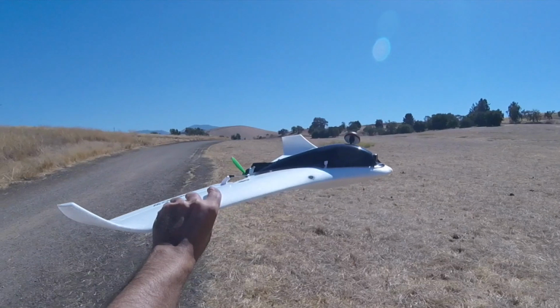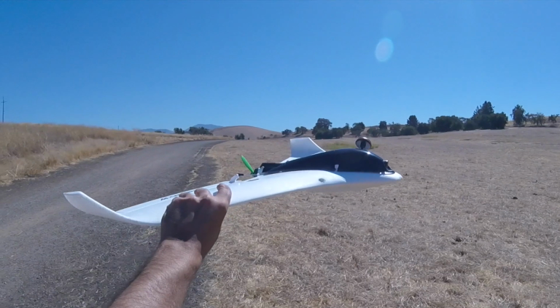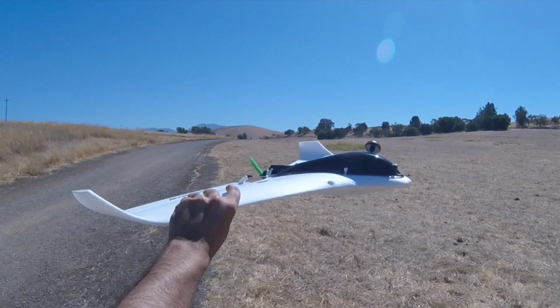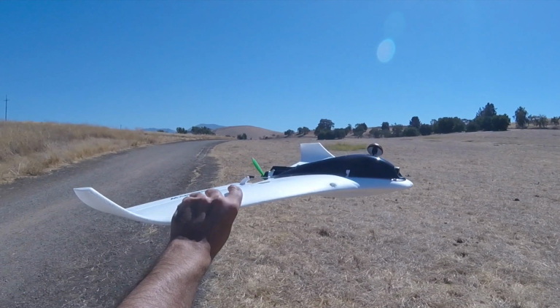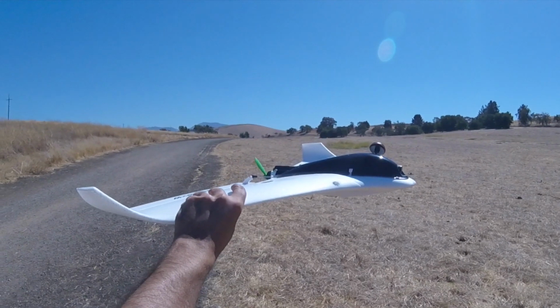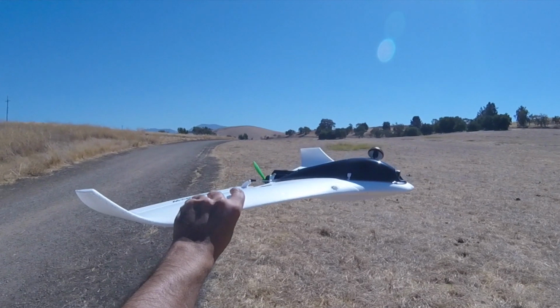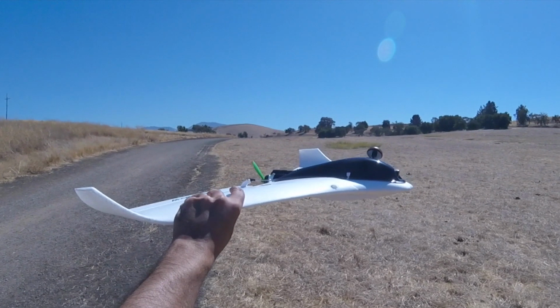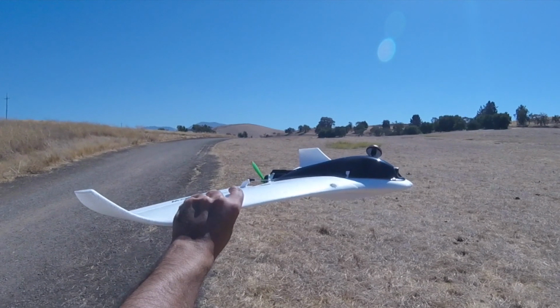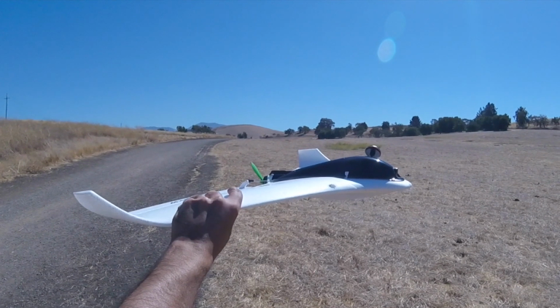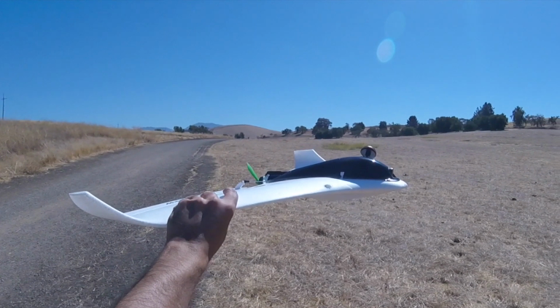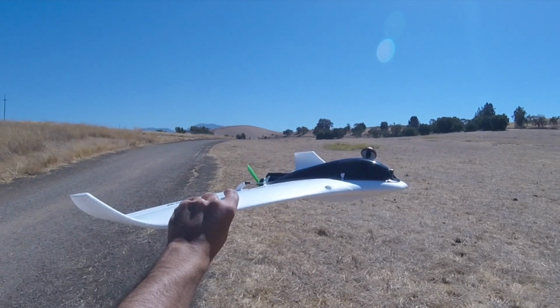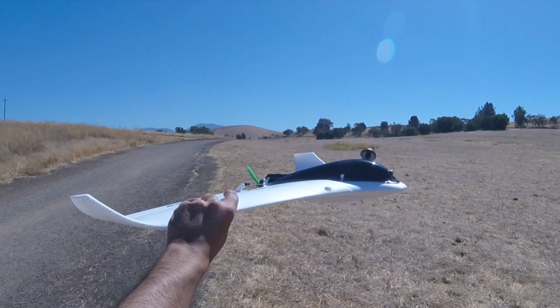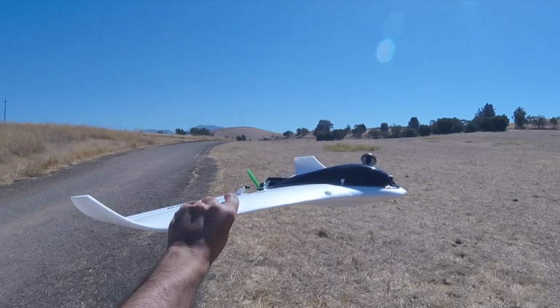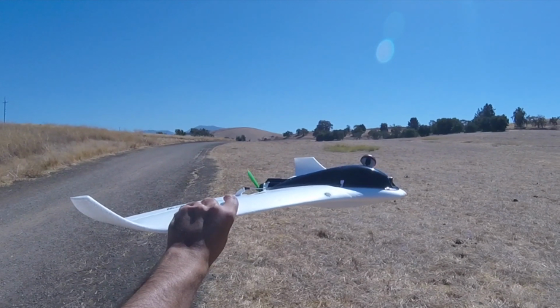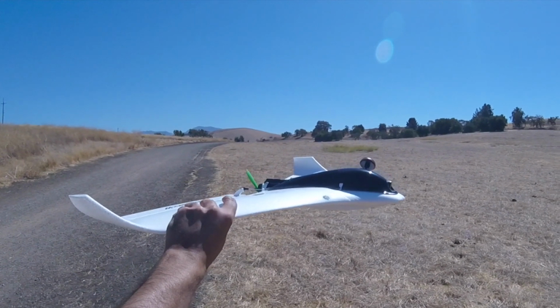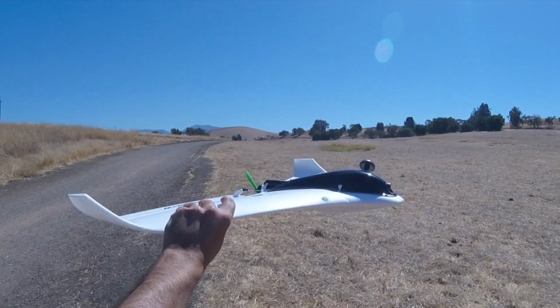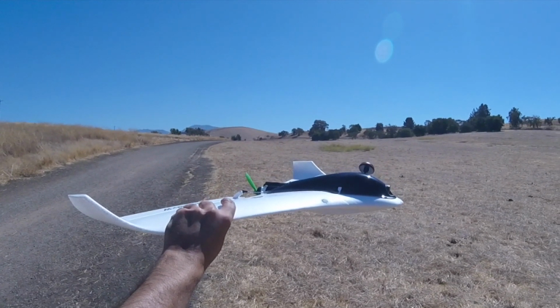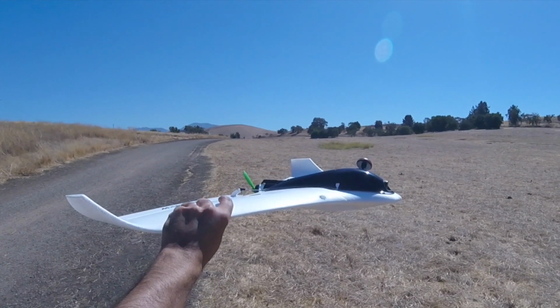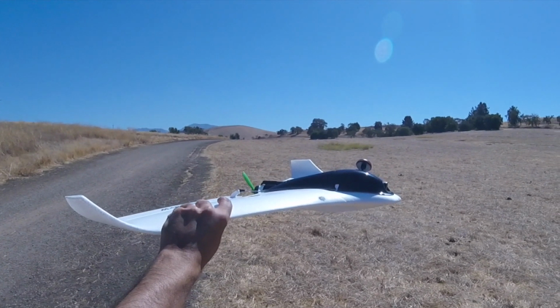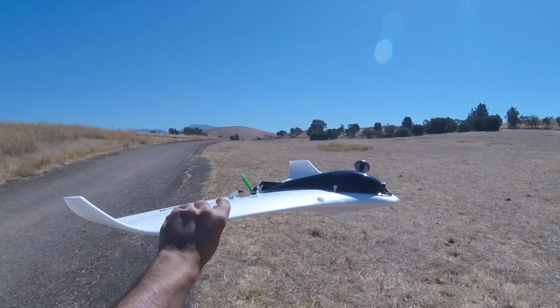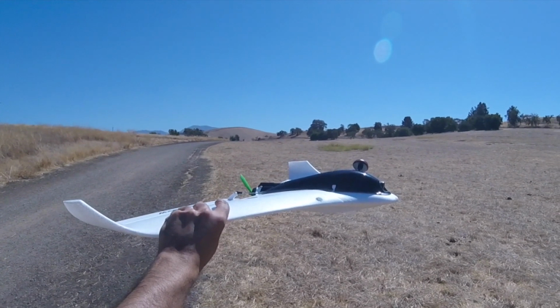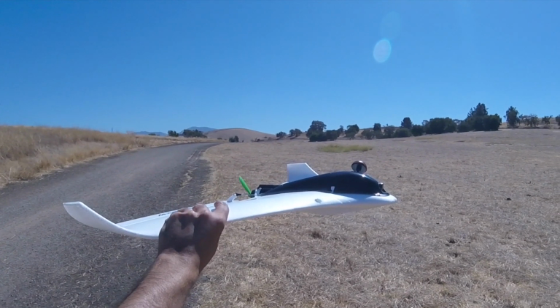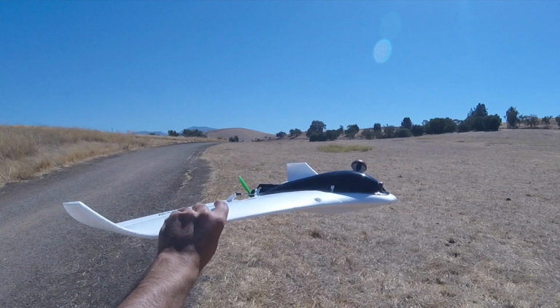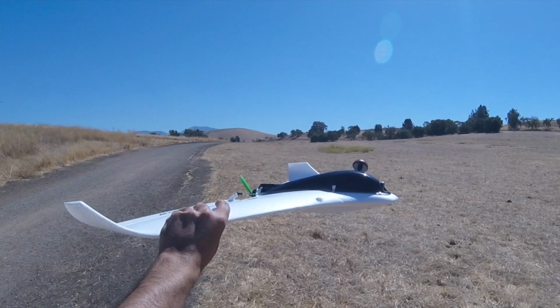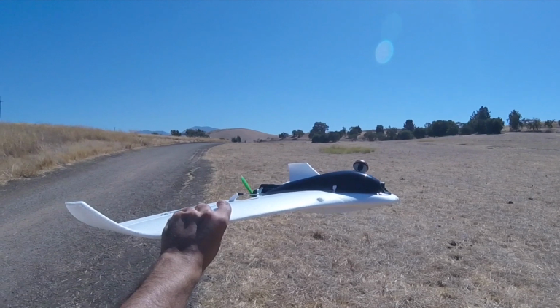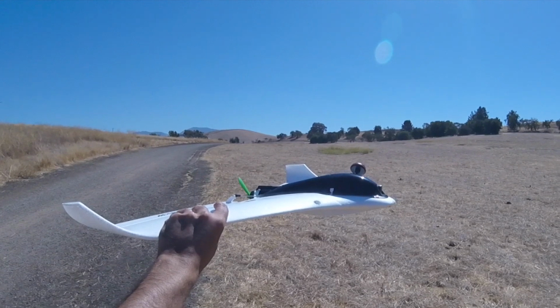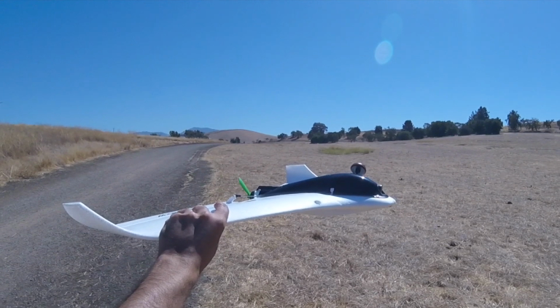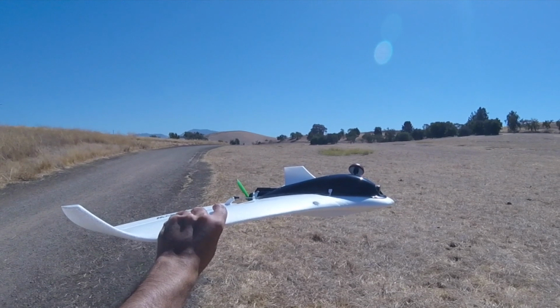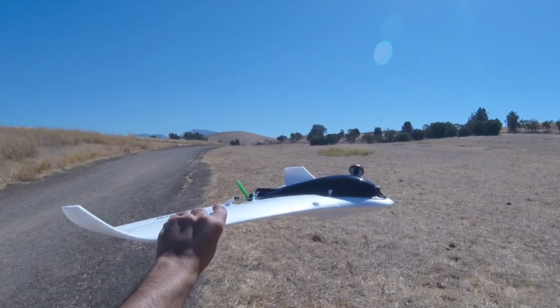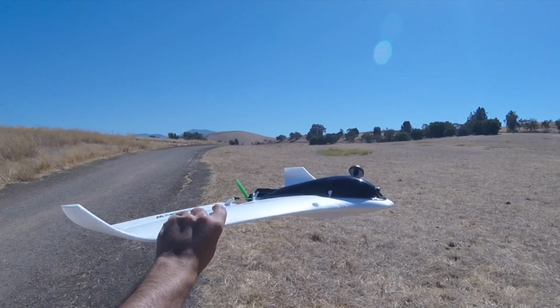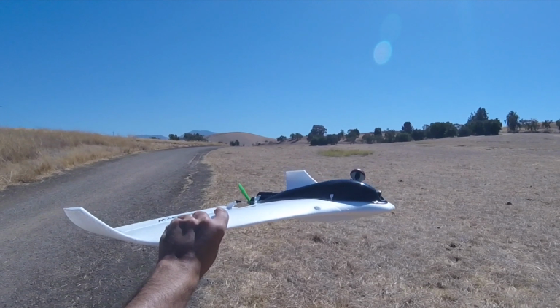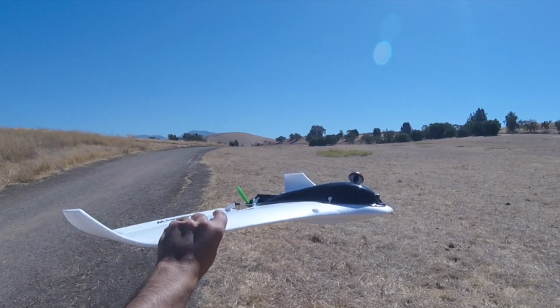Alright guys, let's go ahead and launch it just the way Brian did in the video — 50% throttle and right thumb on the right stick.